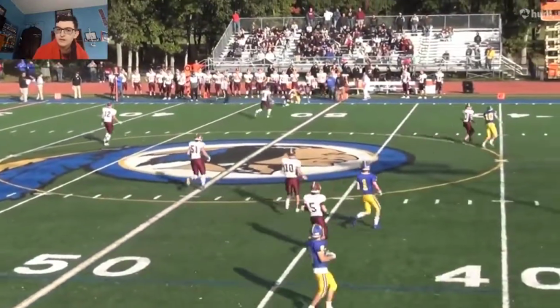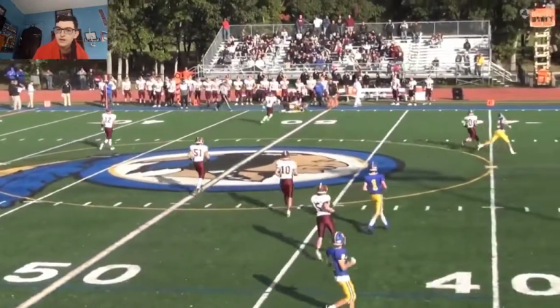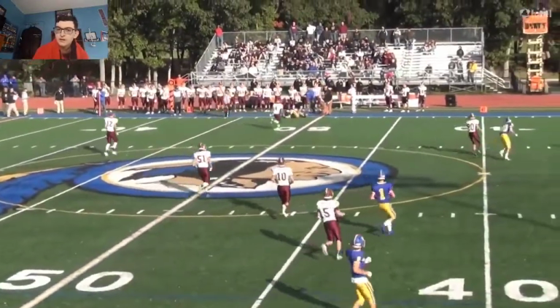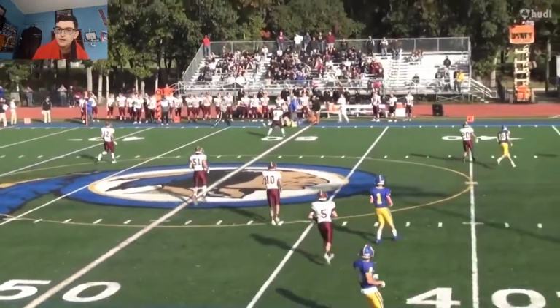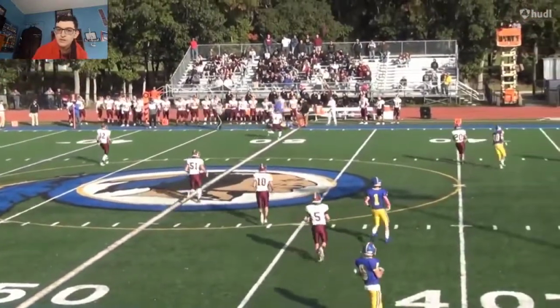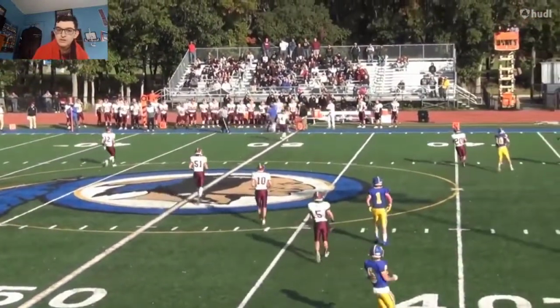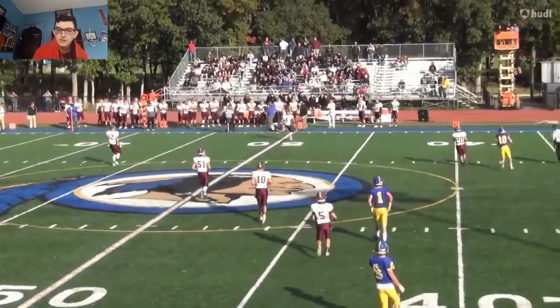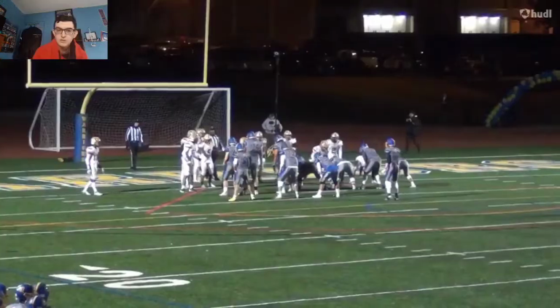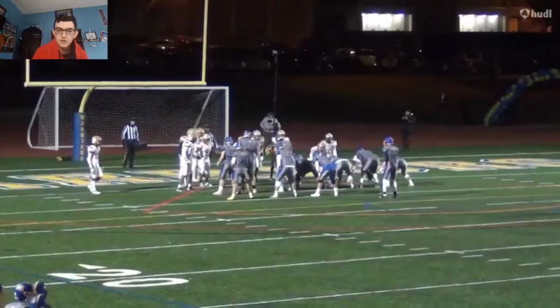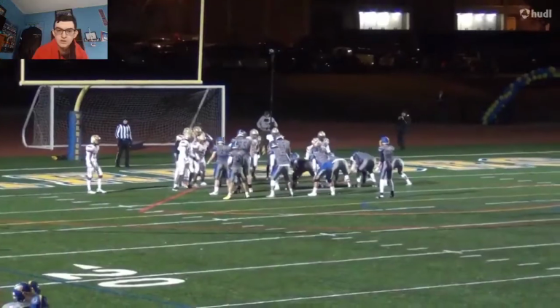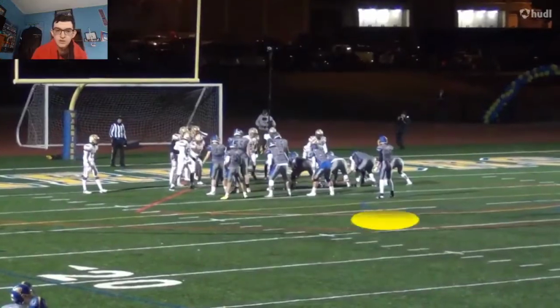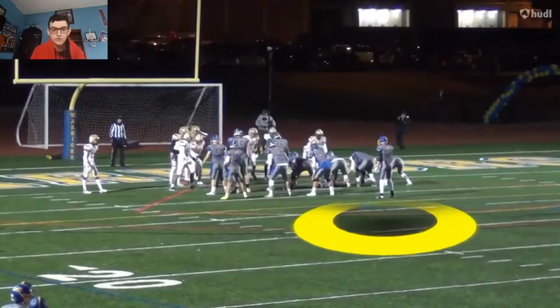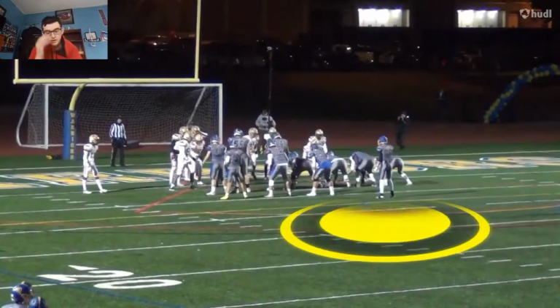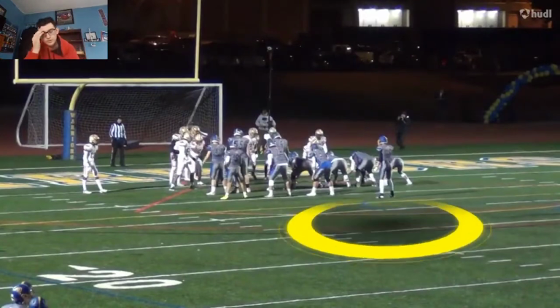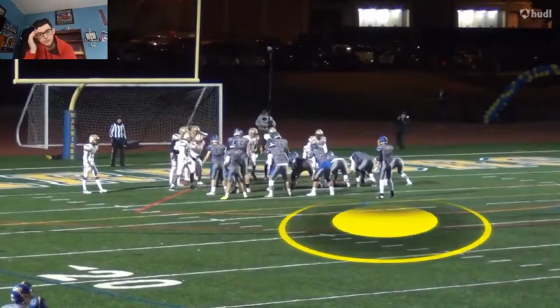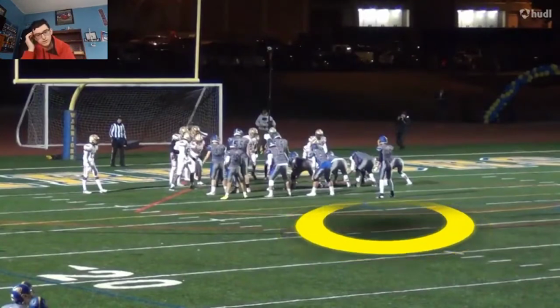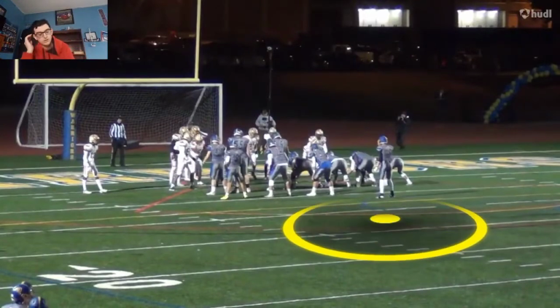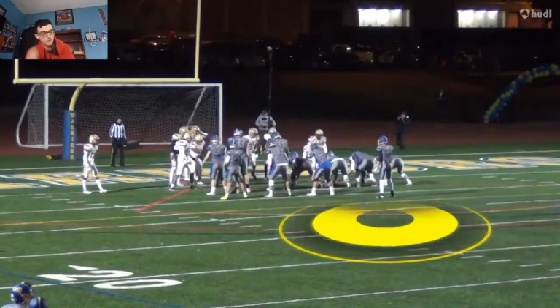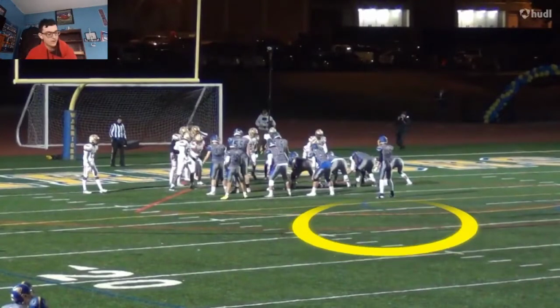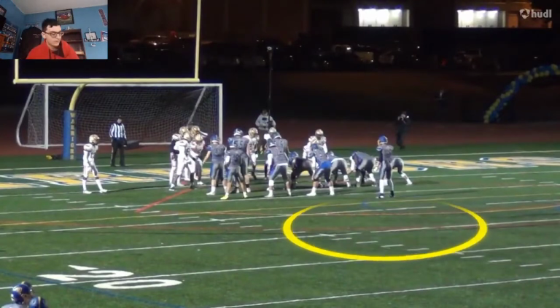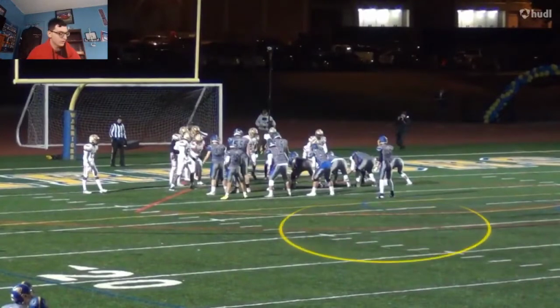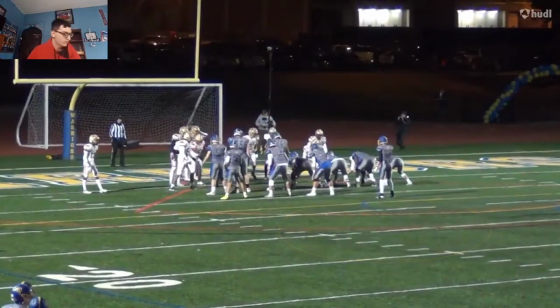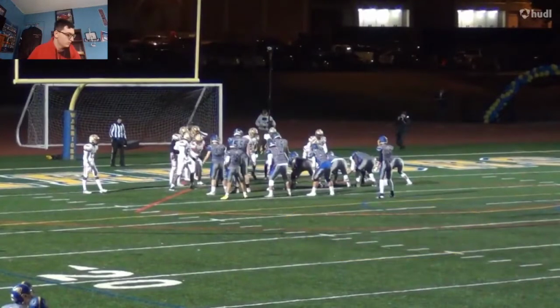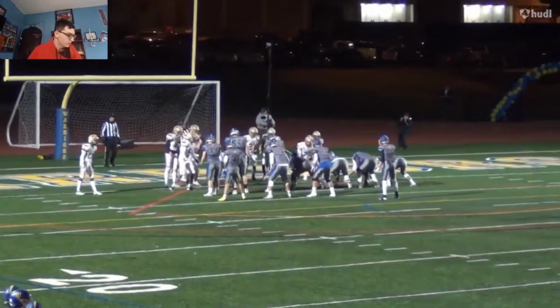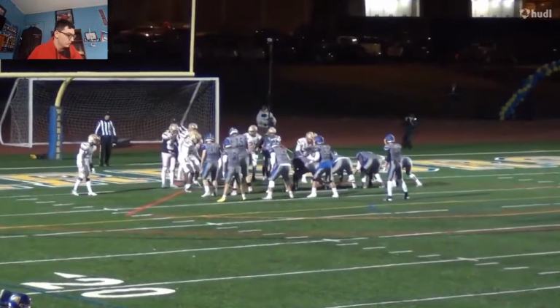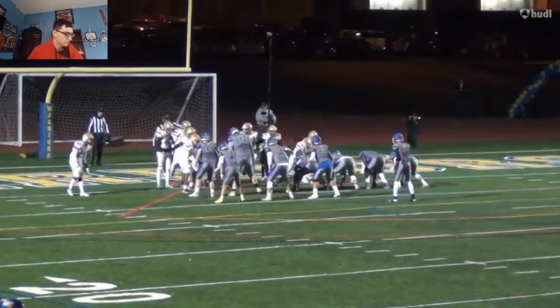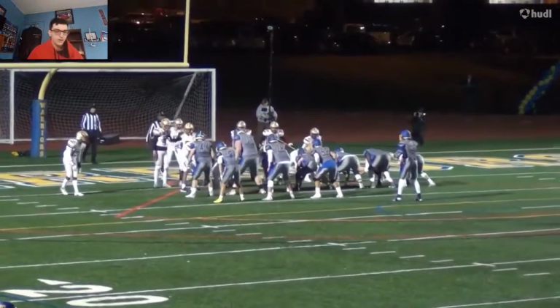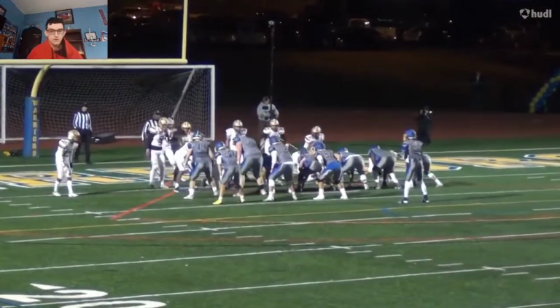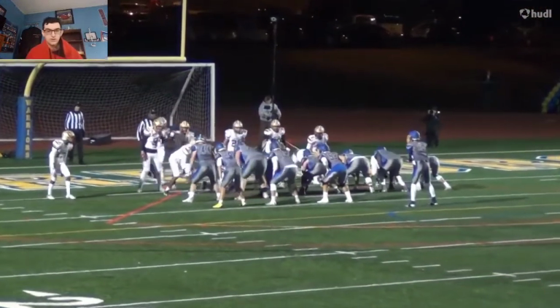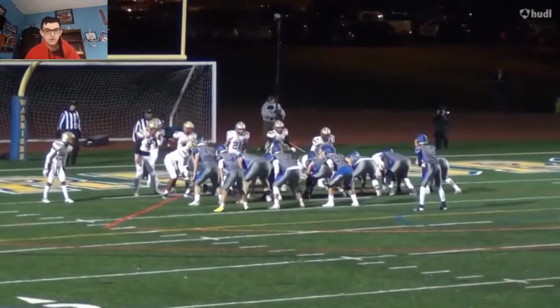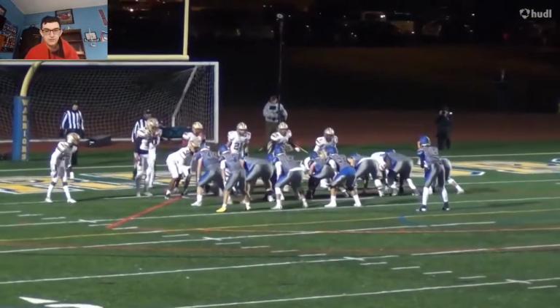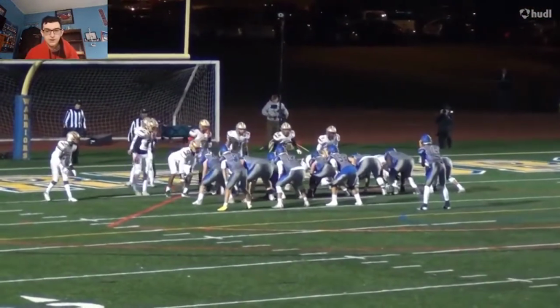He's able to create space and get a nice gain right there. I wish we got a little bit better angle so we were able to see it a little bit better.